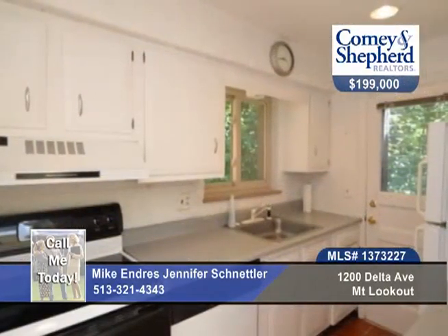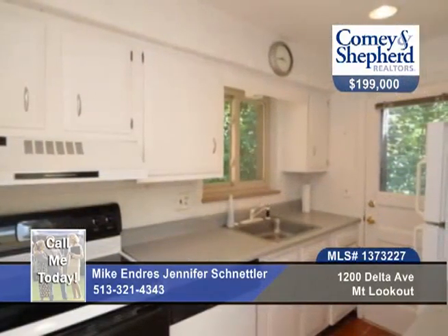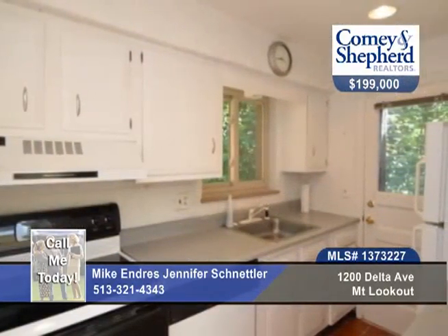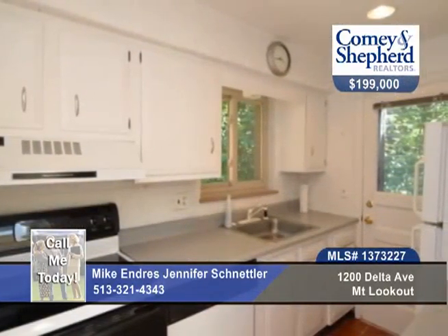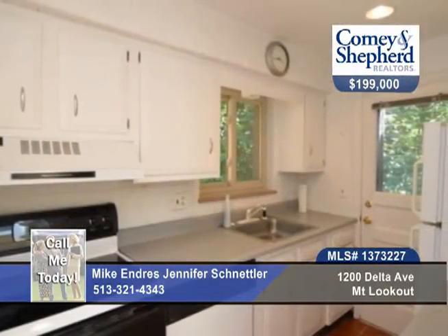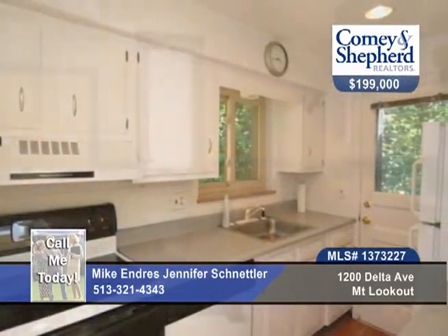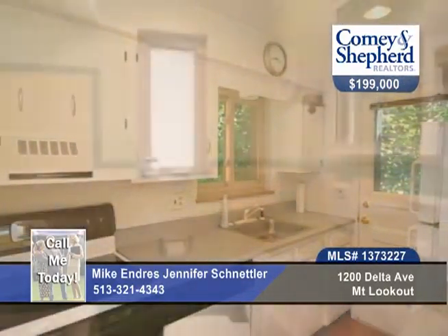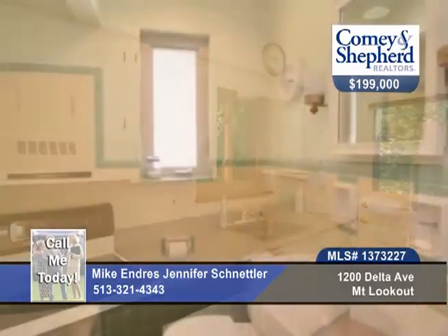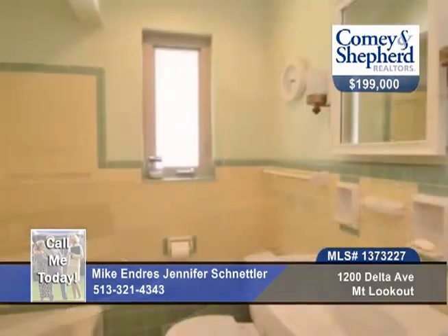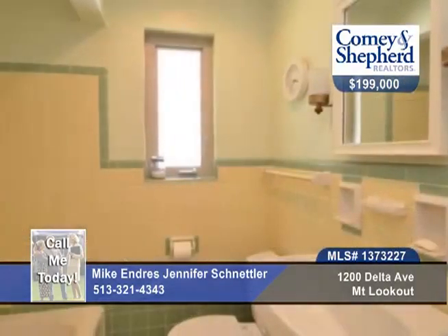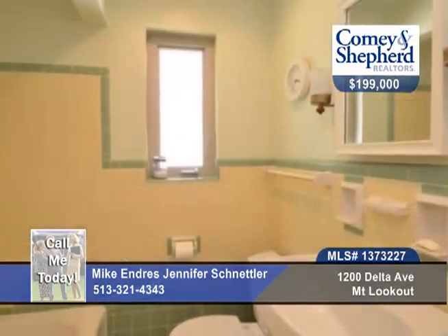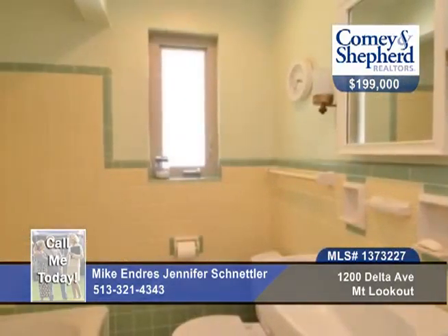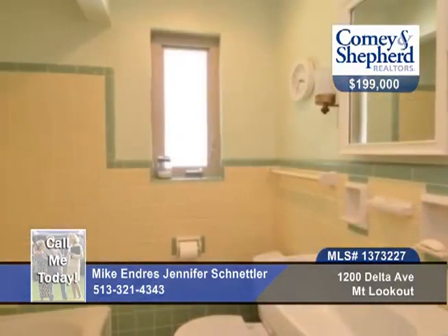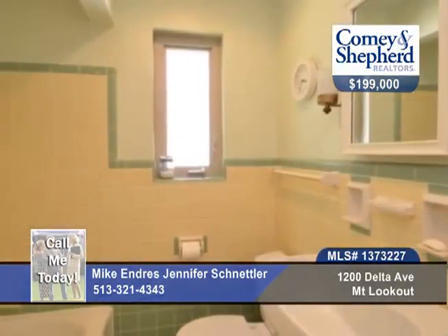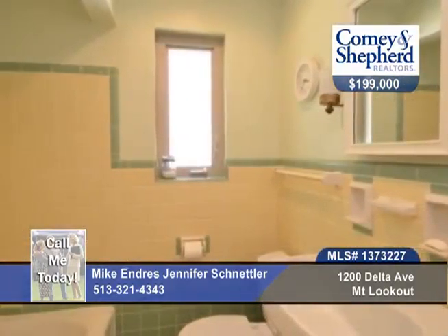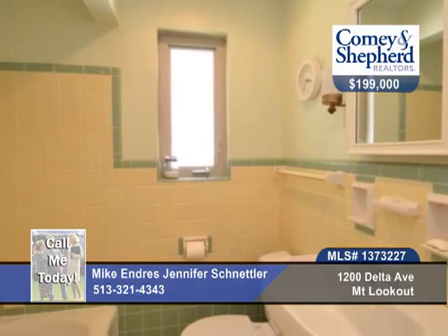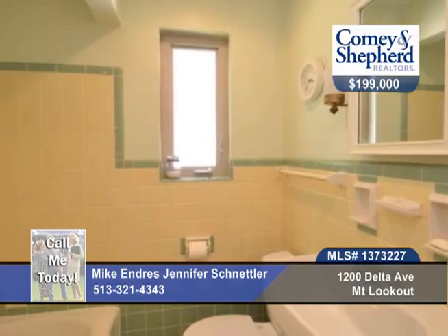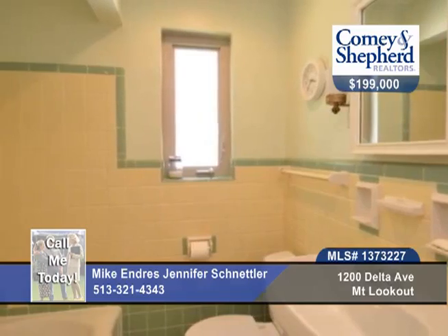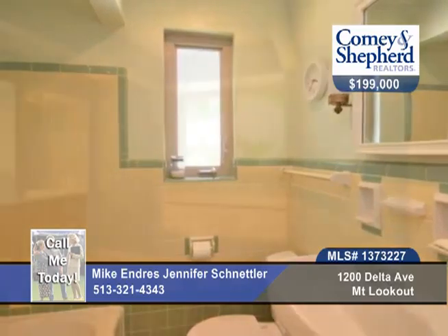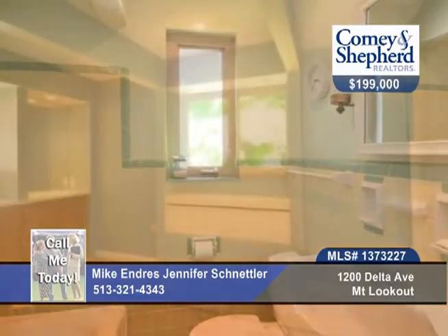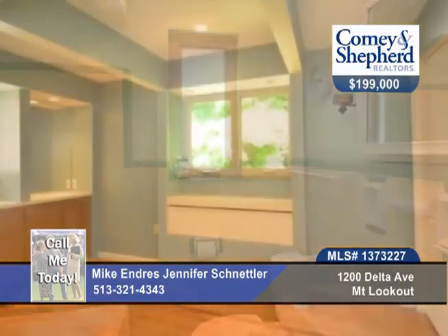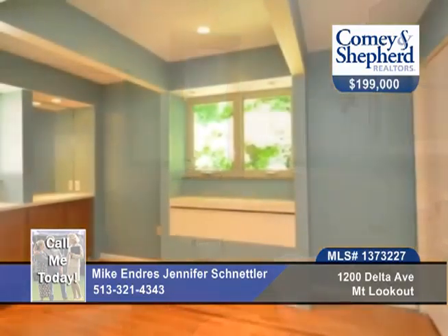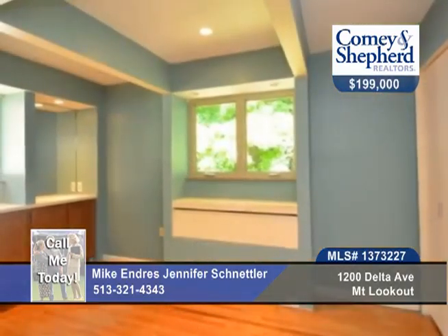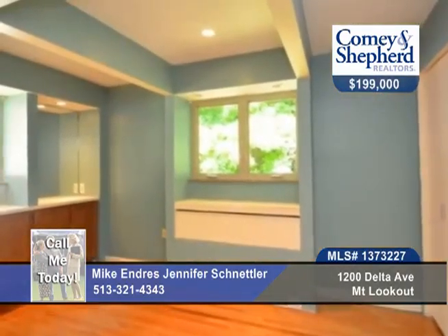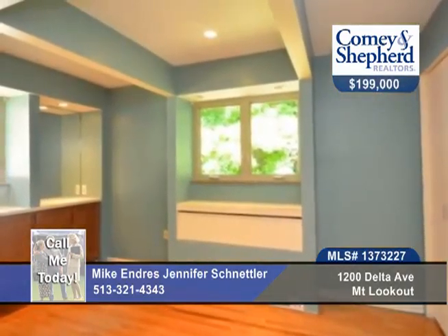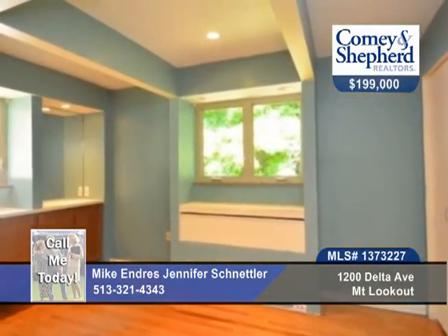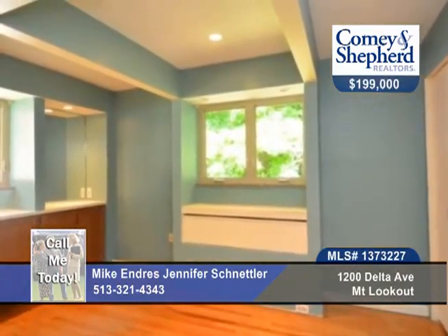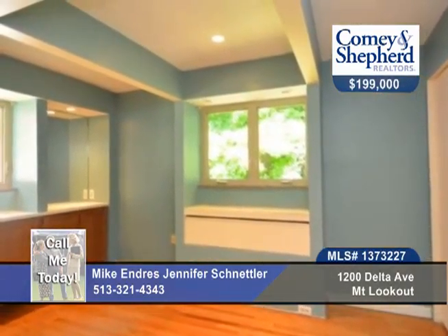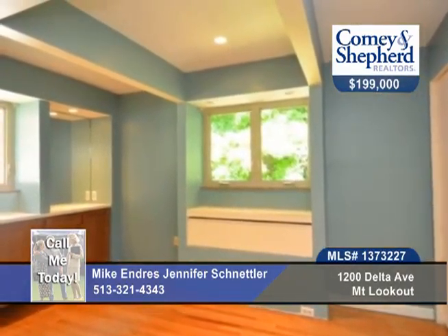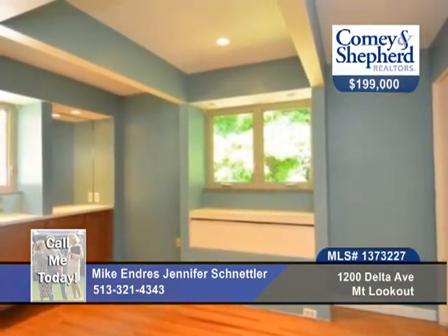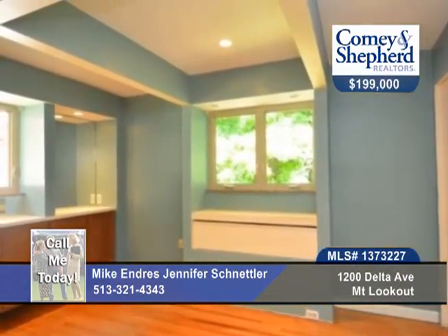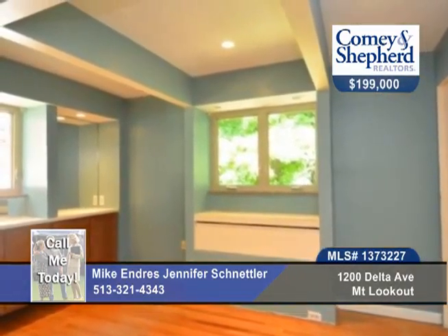Location, location, location. Updates include the water heater, furnace, air conditioner, windows, and electric.